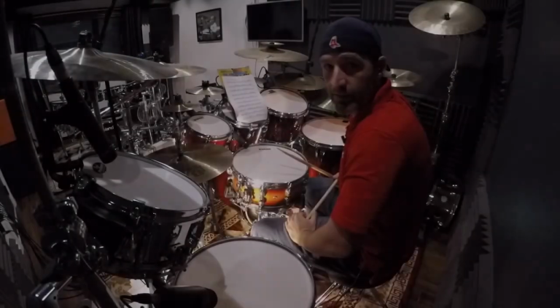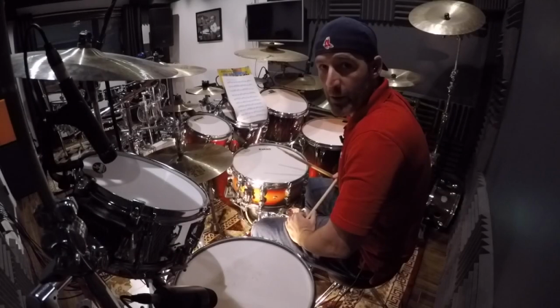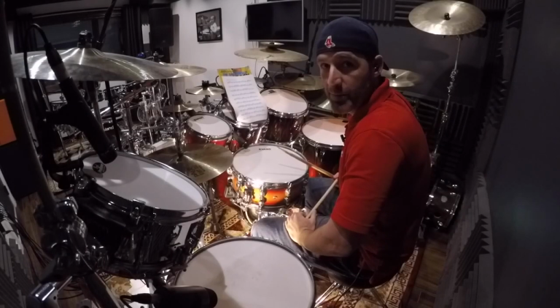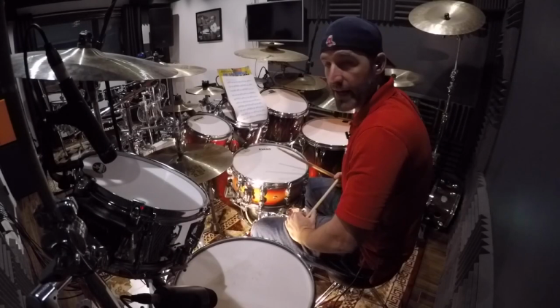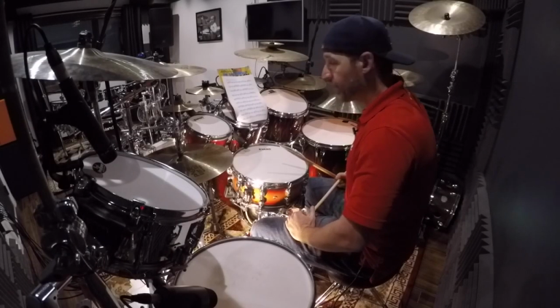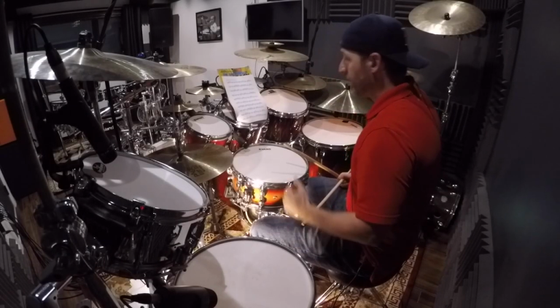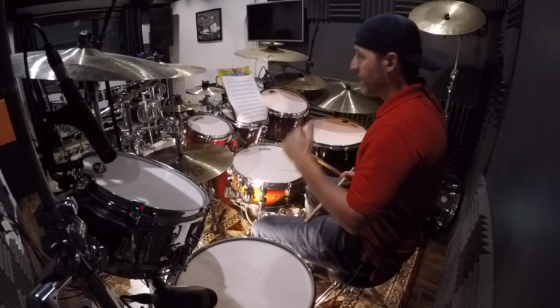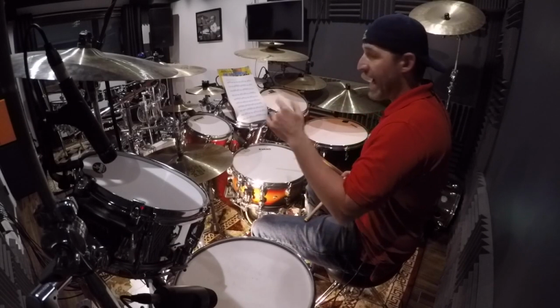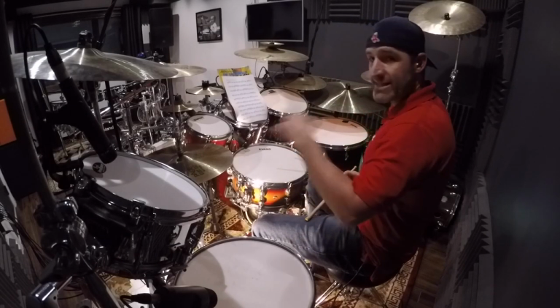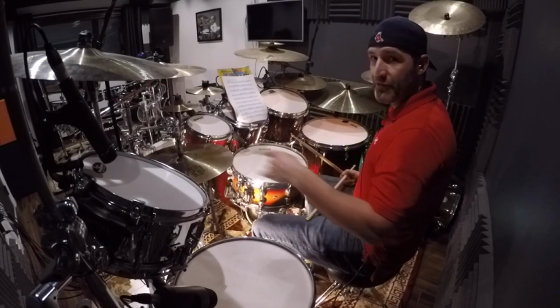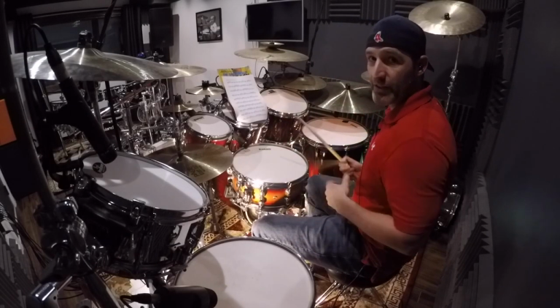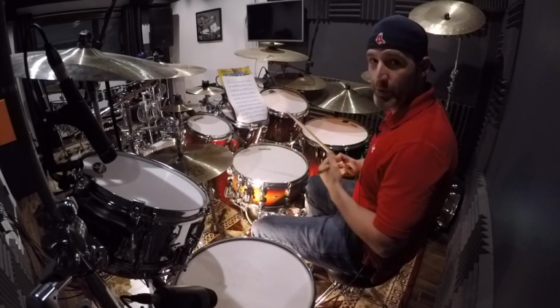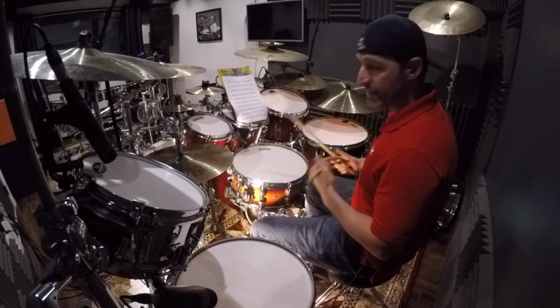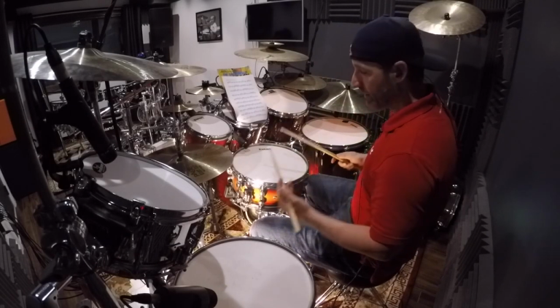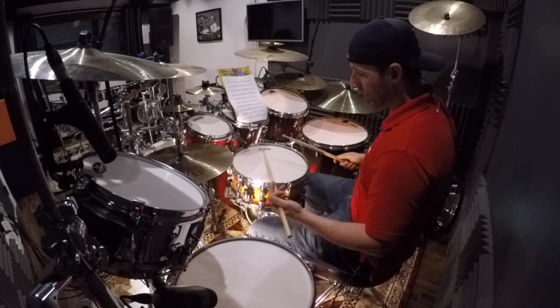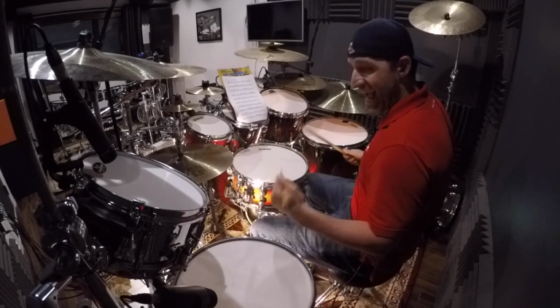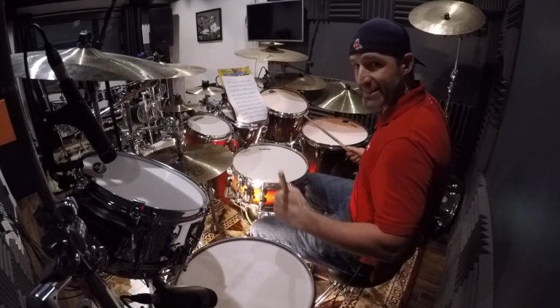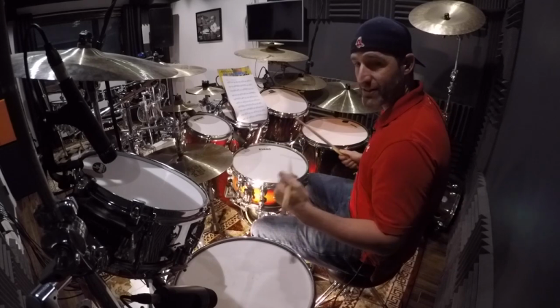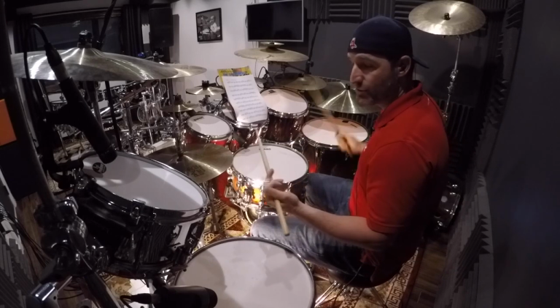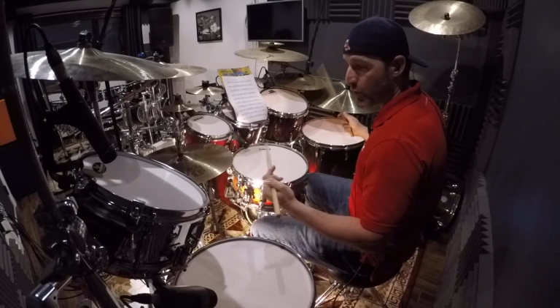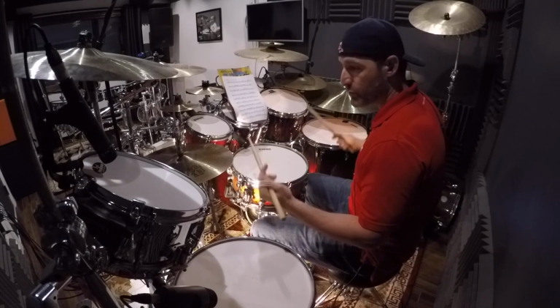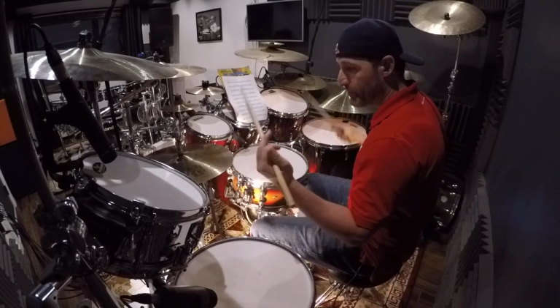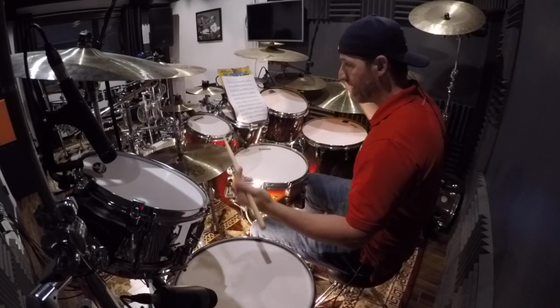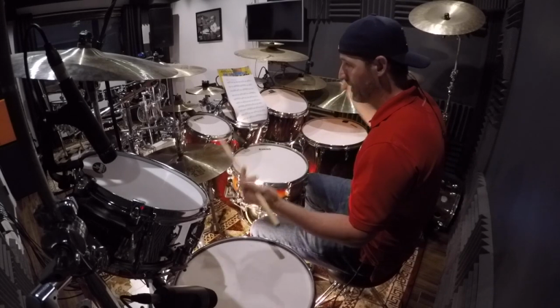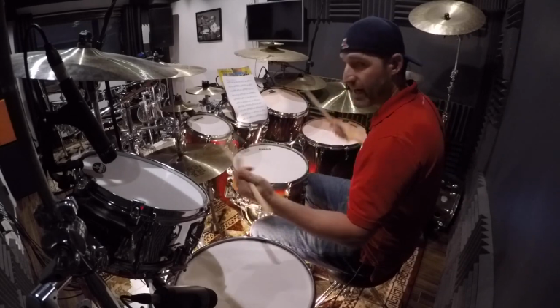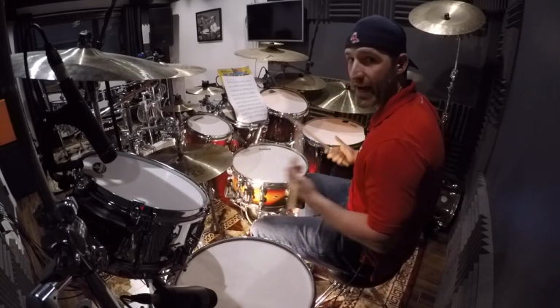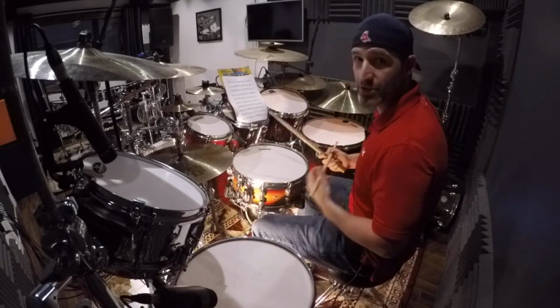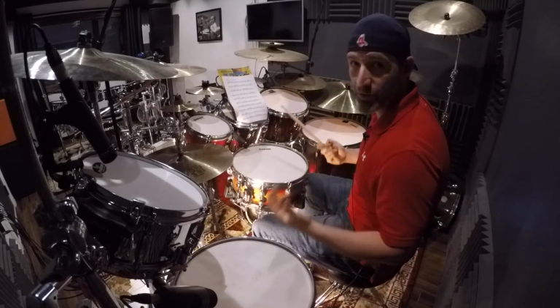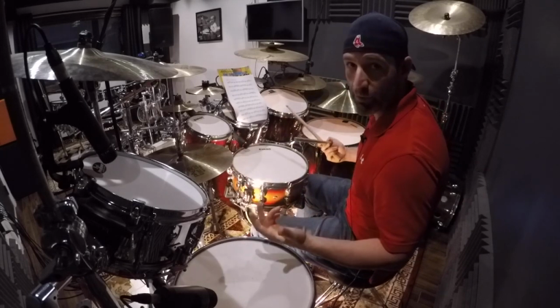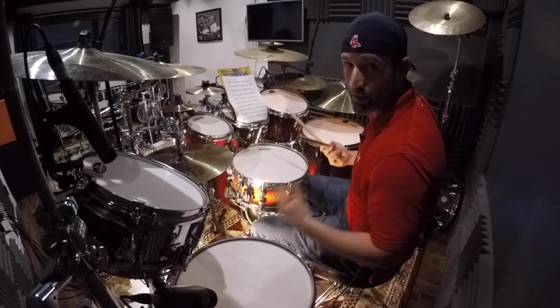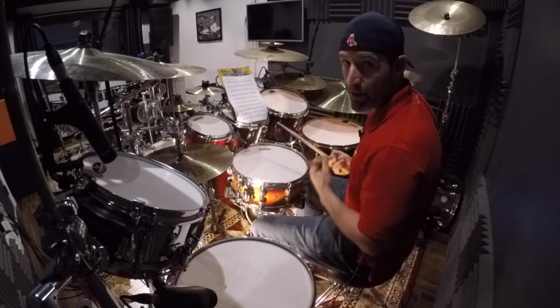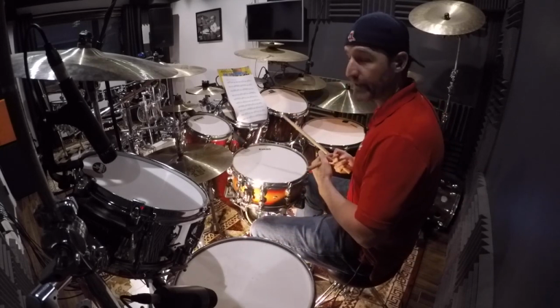Now we're going to play it hands and feet in unison. The accents and strokes will be played on the hi-hats just for clarity.